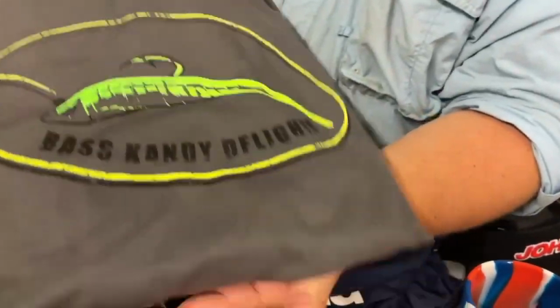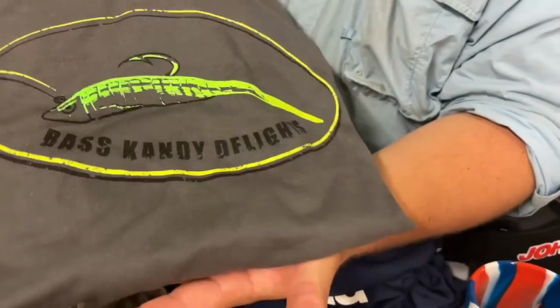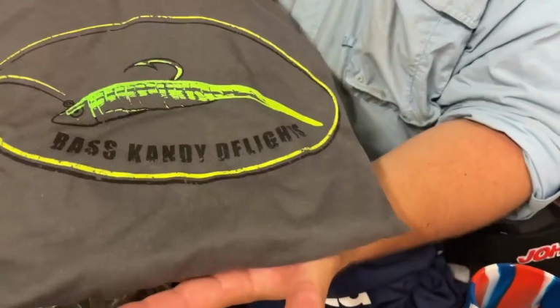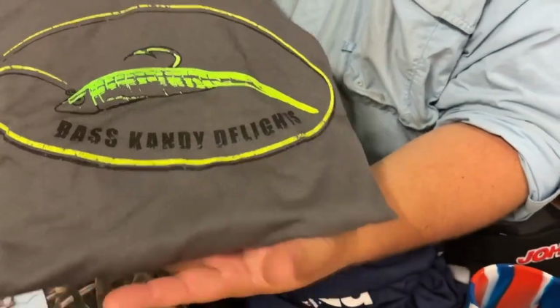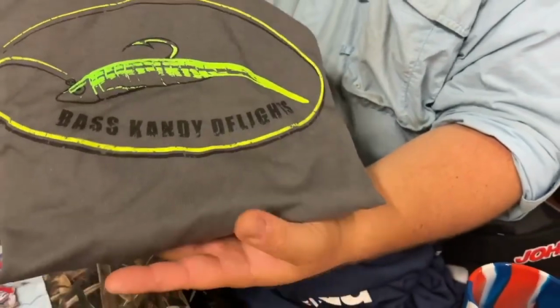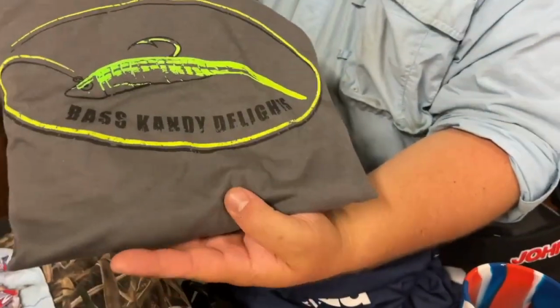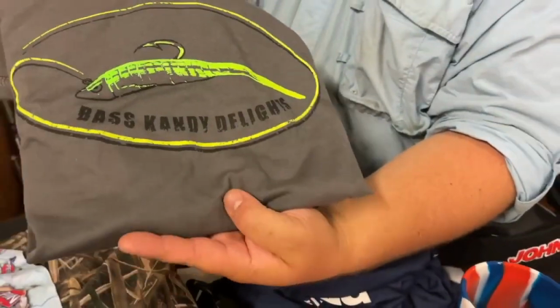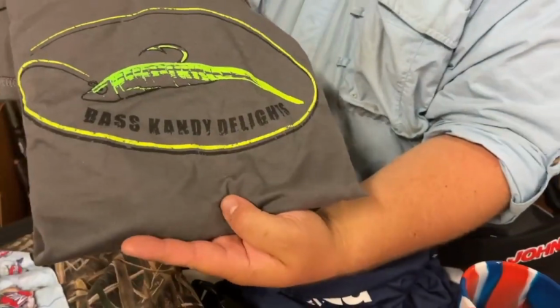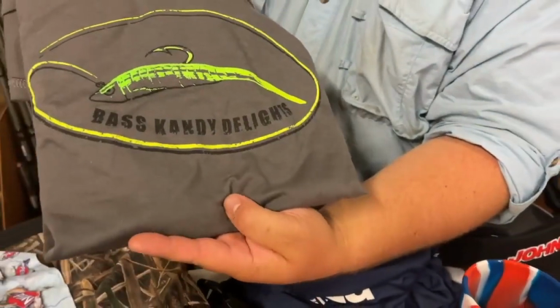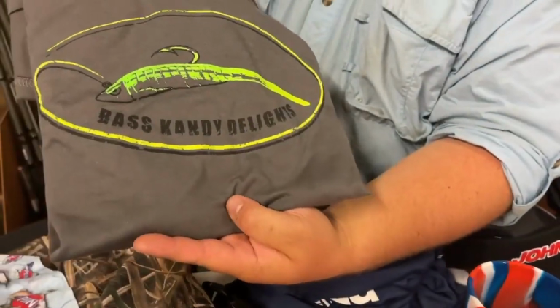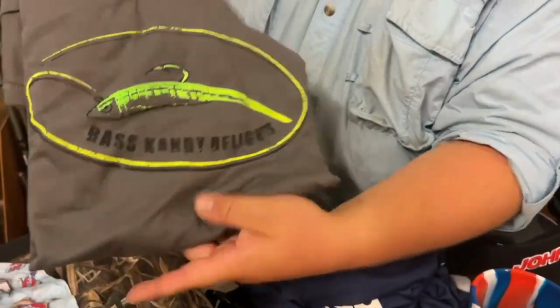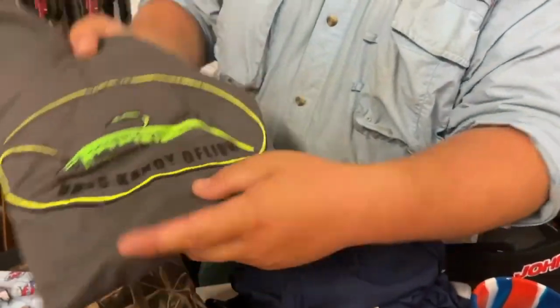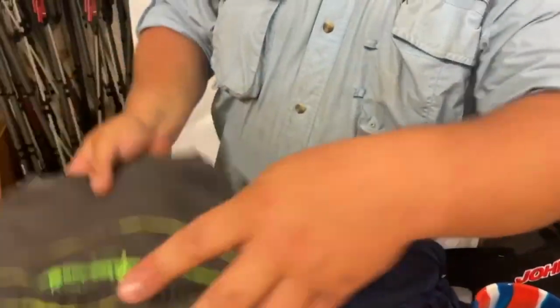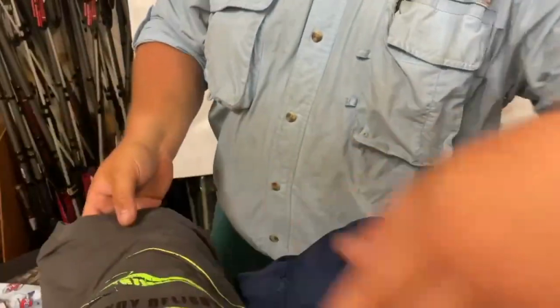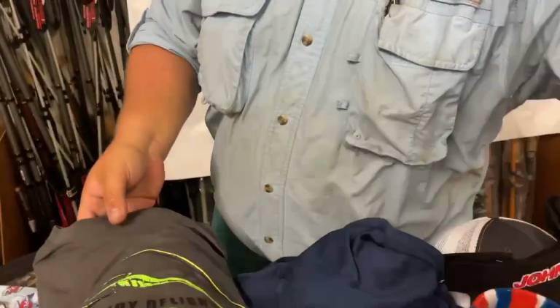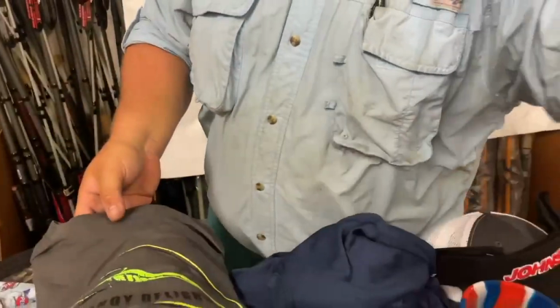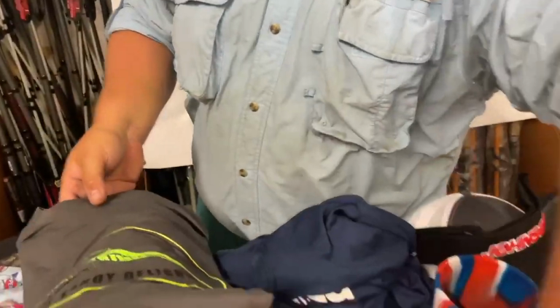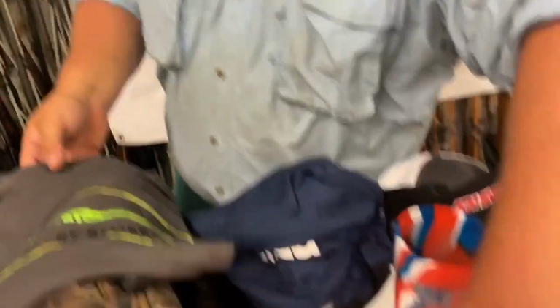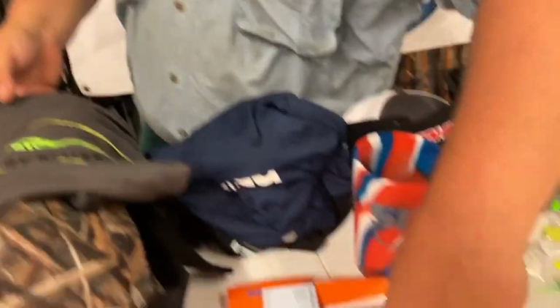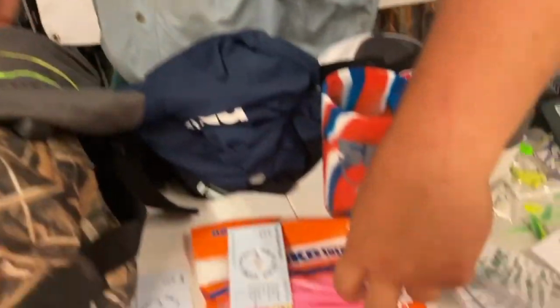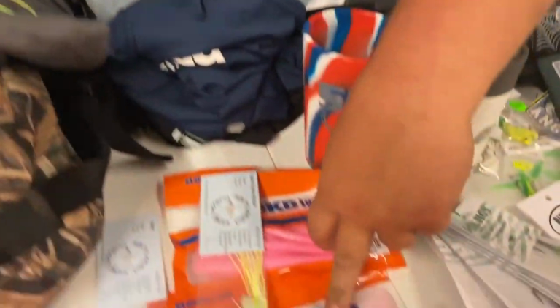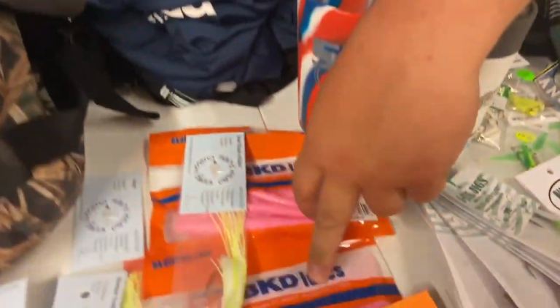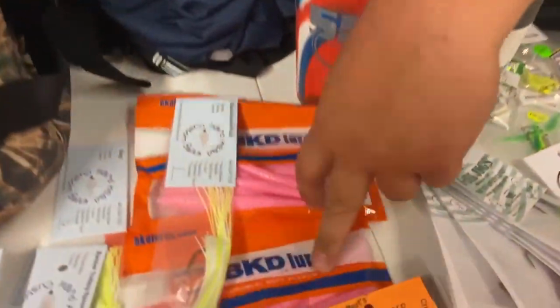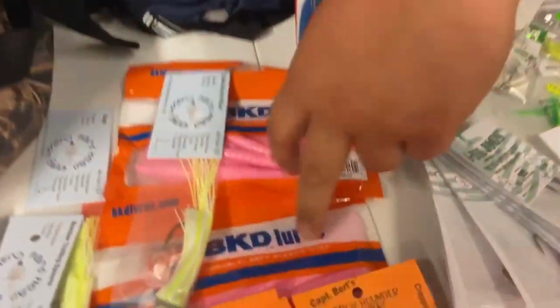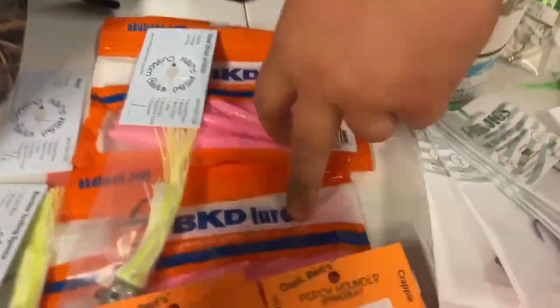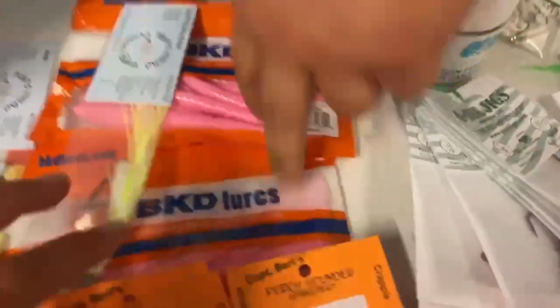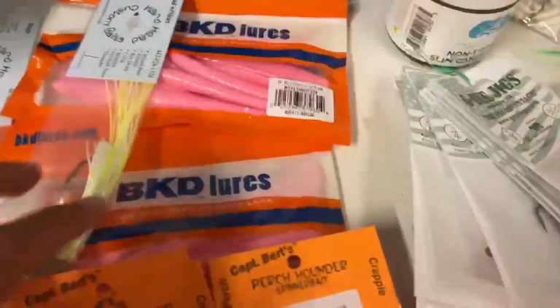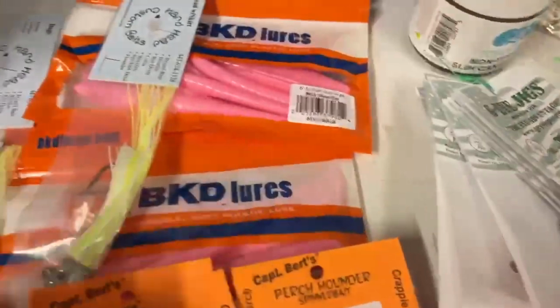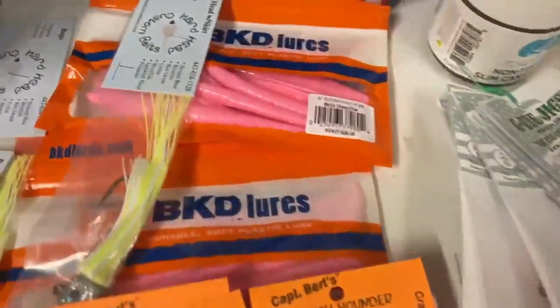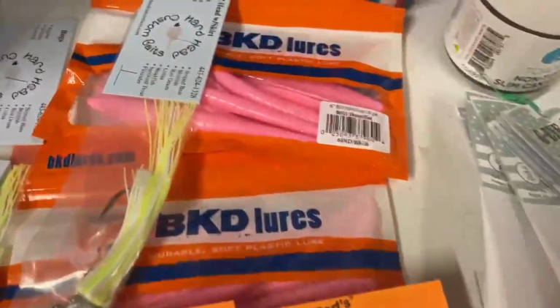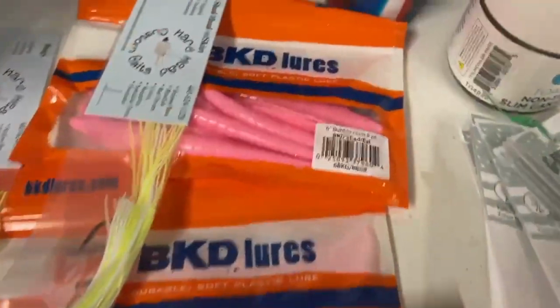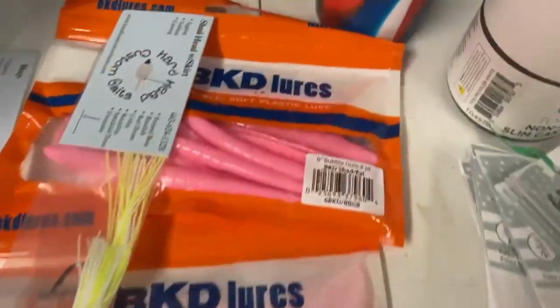We also have a sweet jig with a plastic on it, as well as two packs of plastics from BKD.